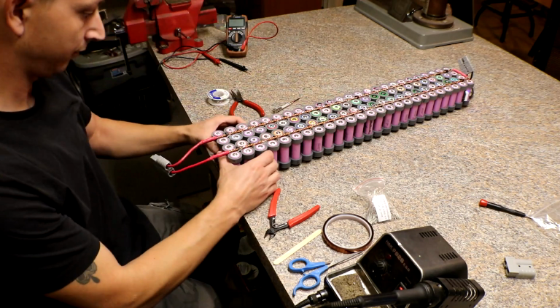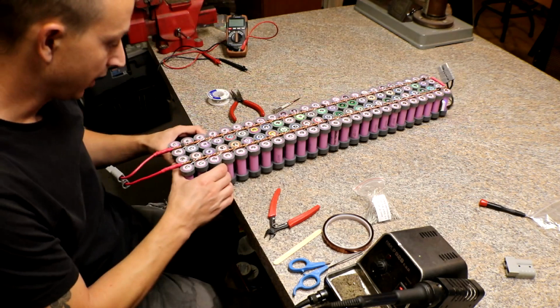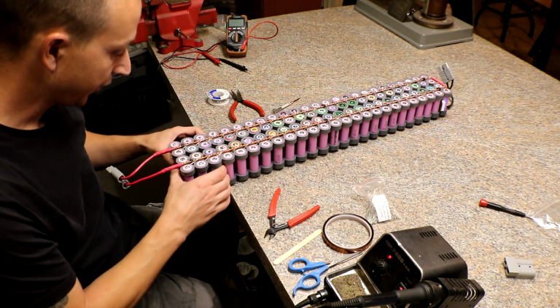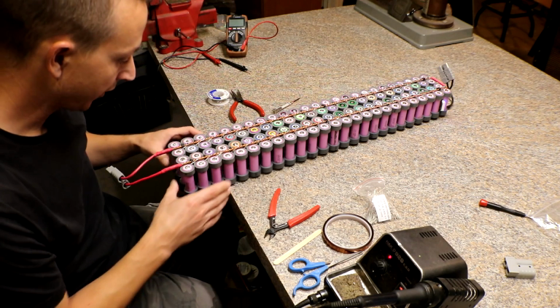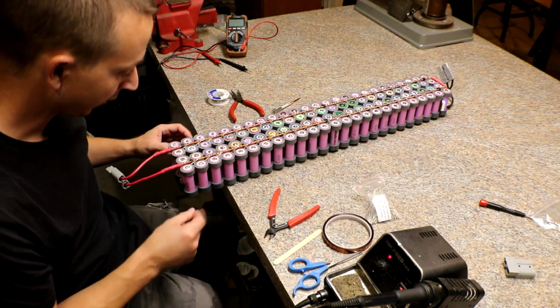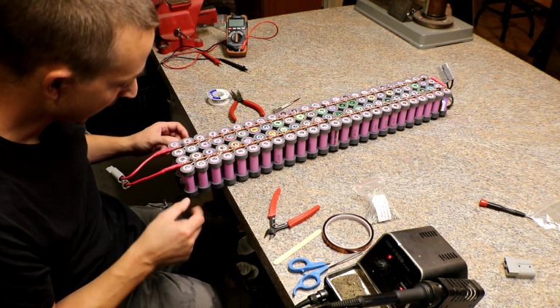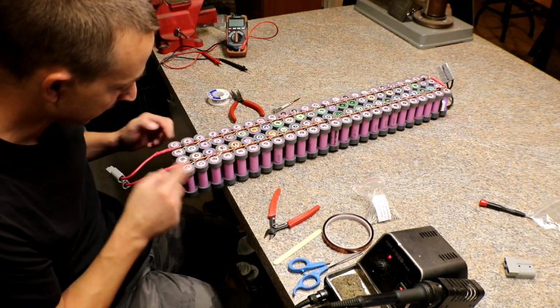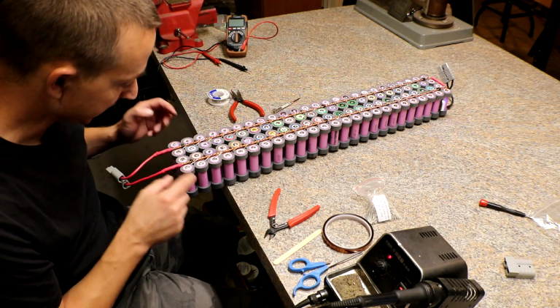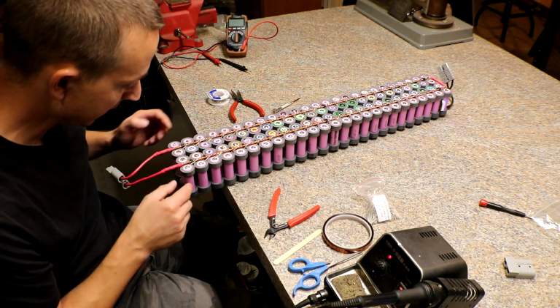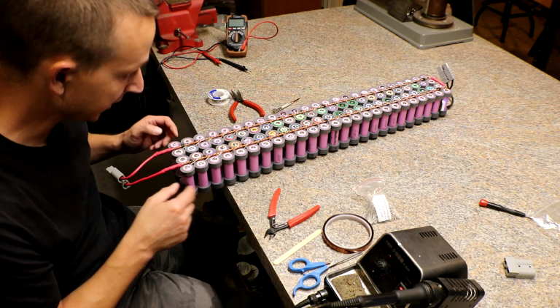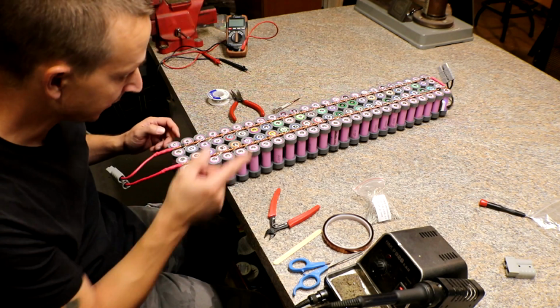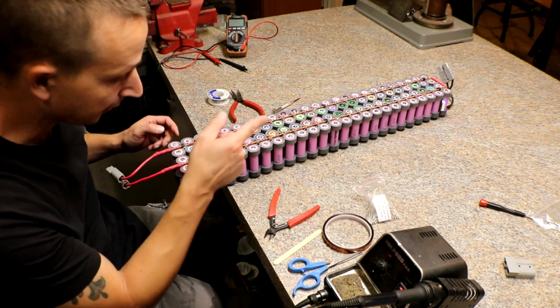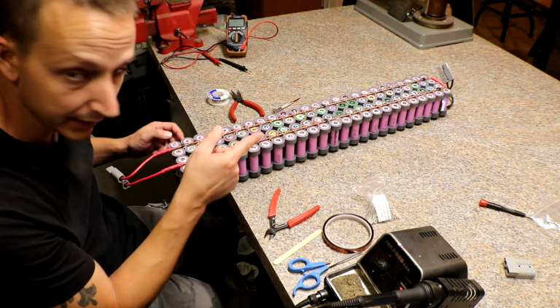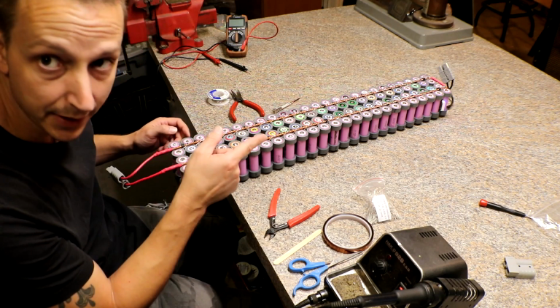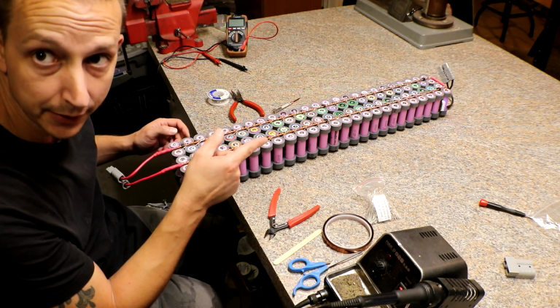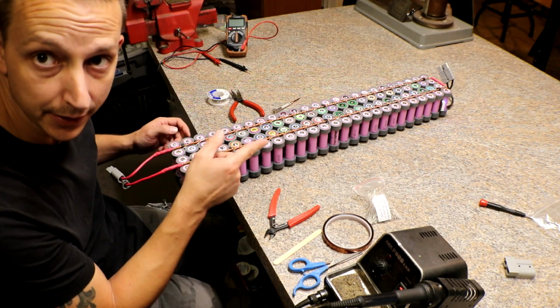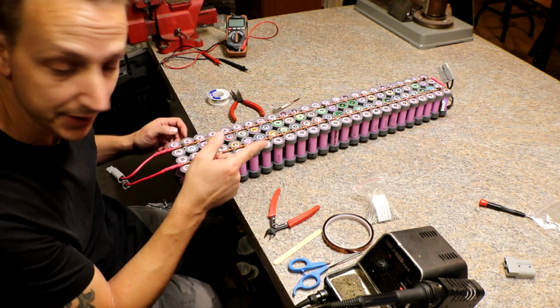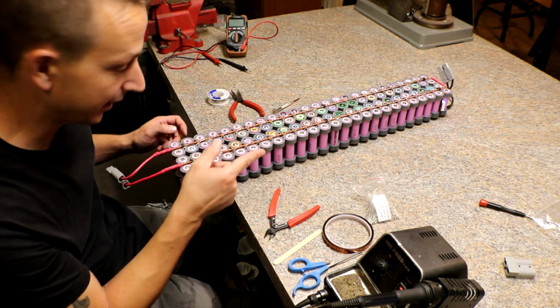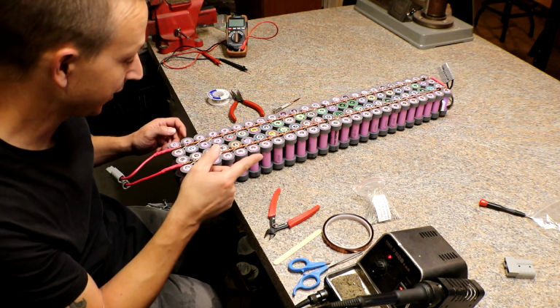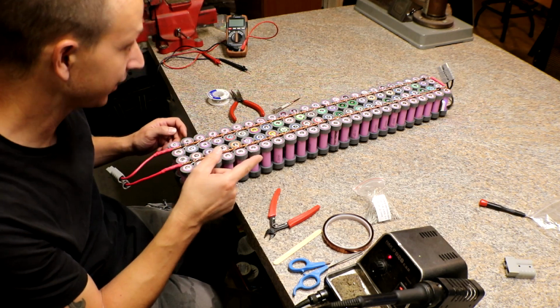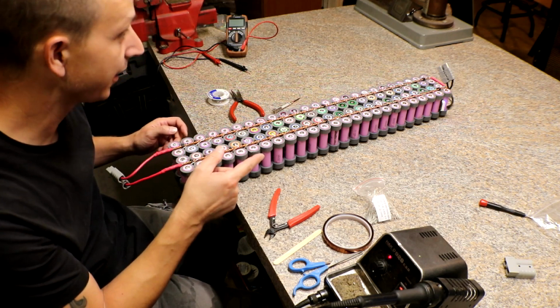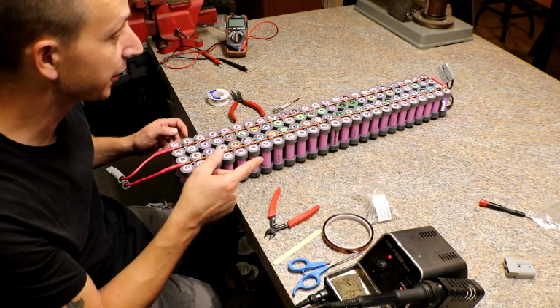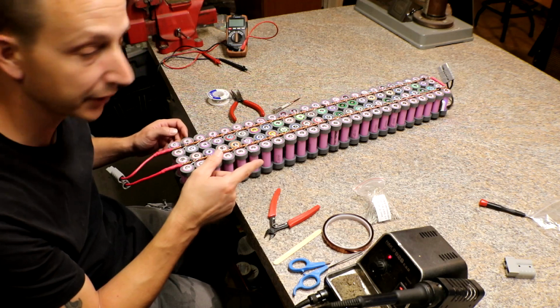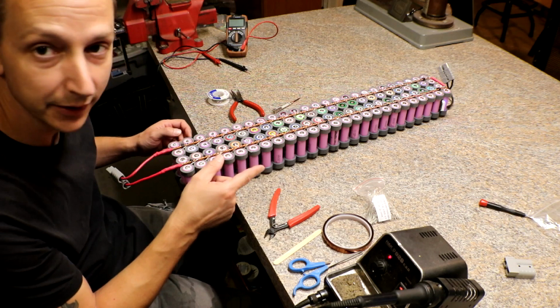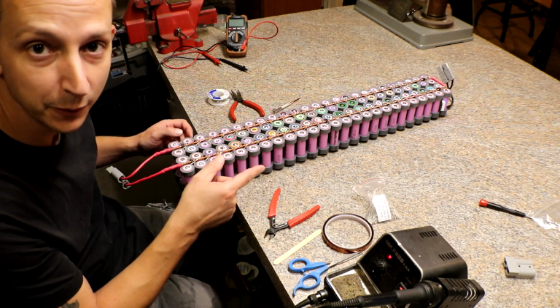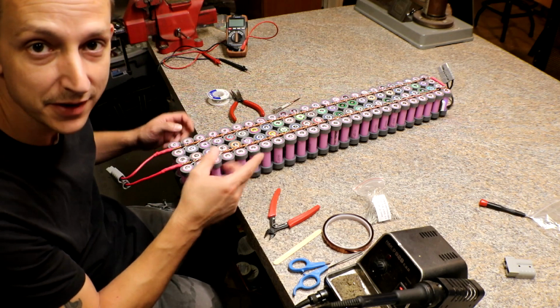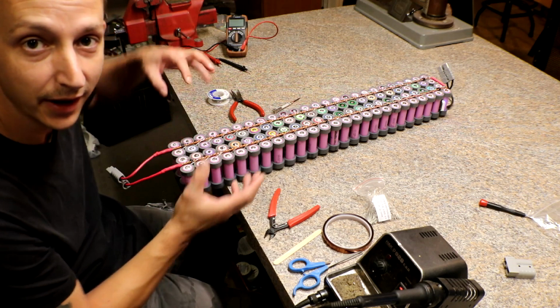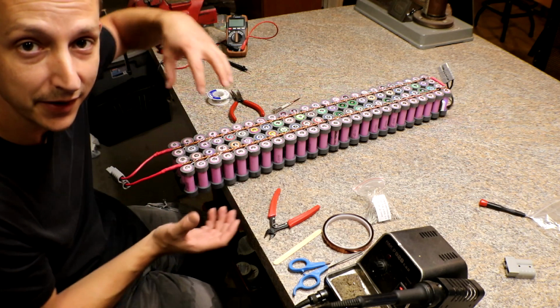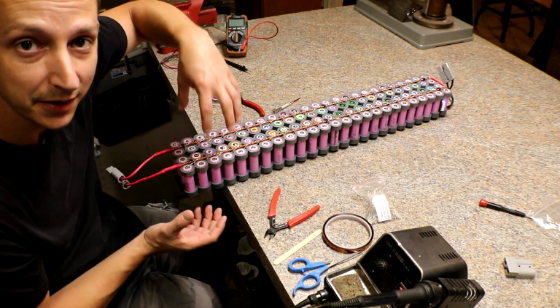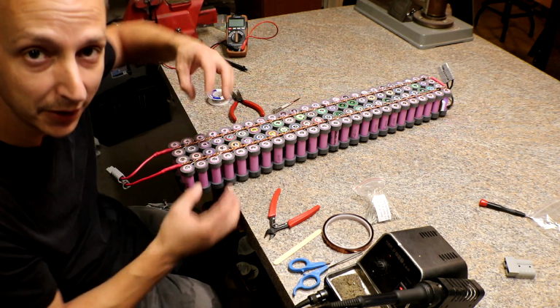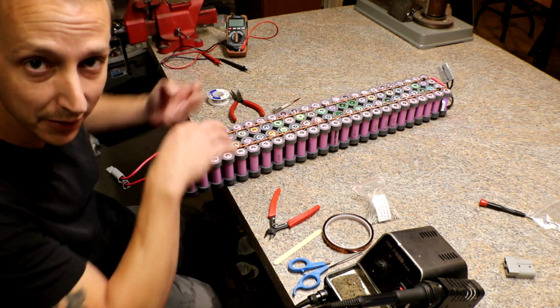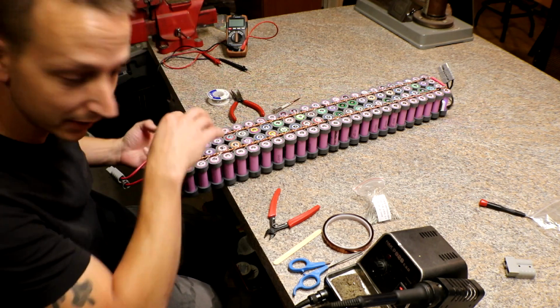I know you're wondering why I didn't just tape this before I soldered the other side, but I don't want to forget which side the meter goes on.